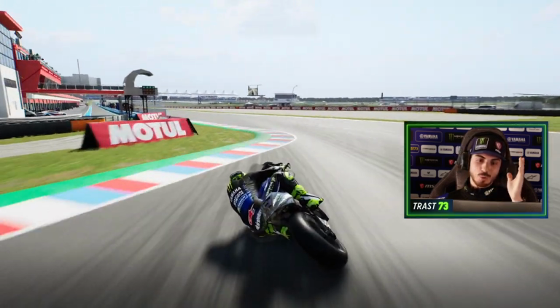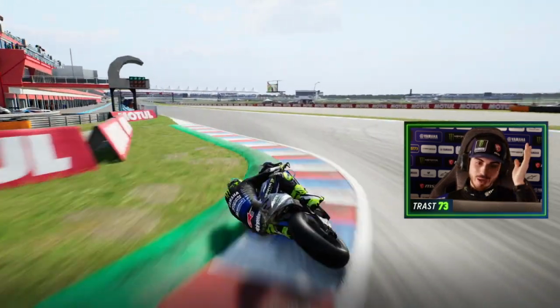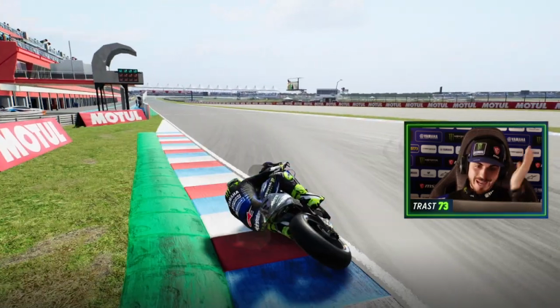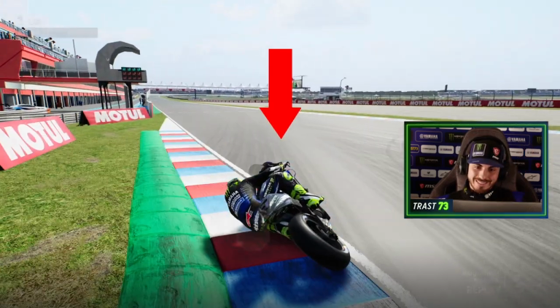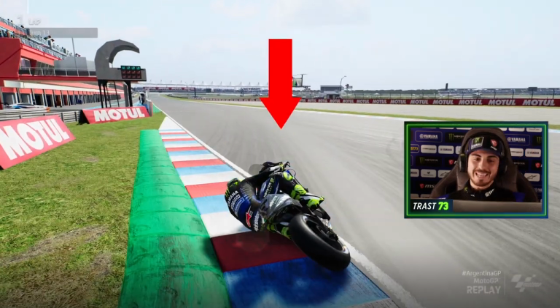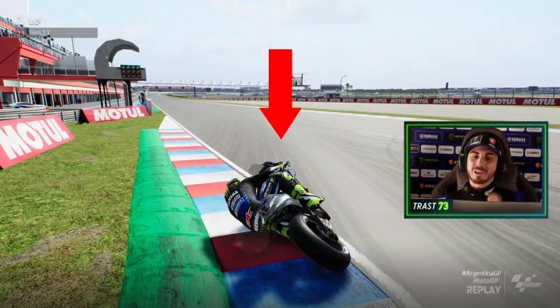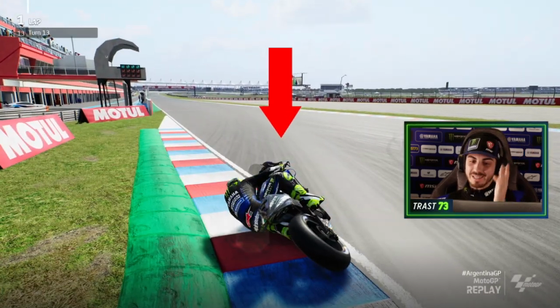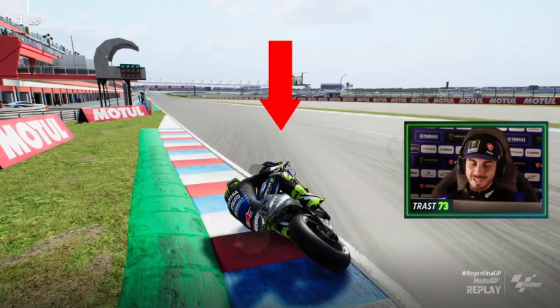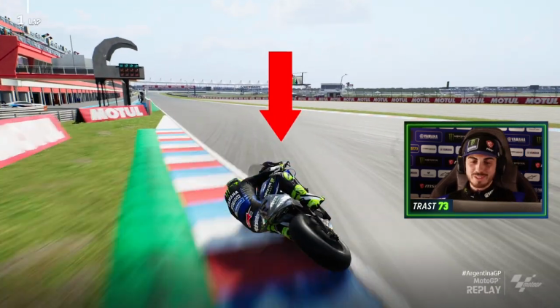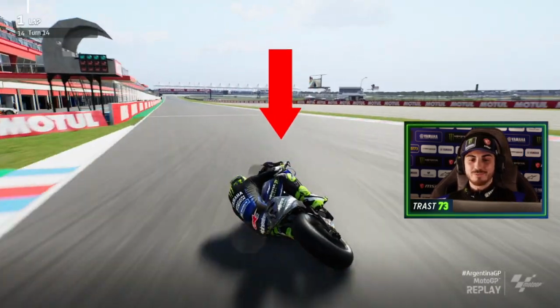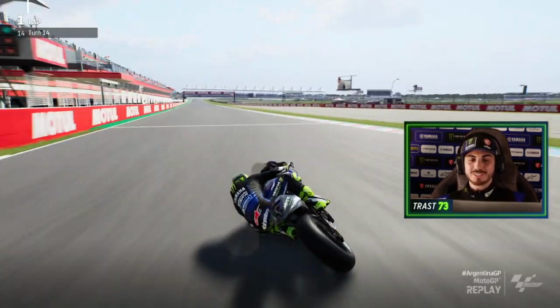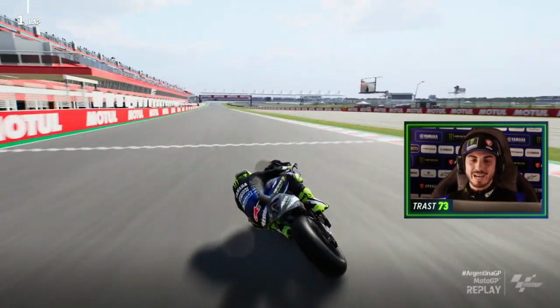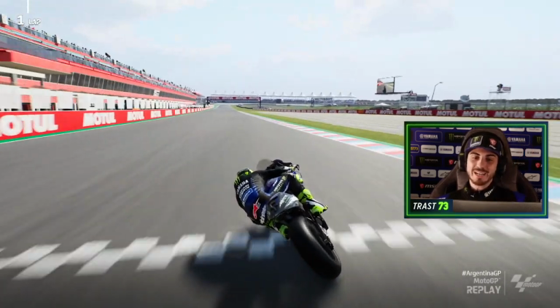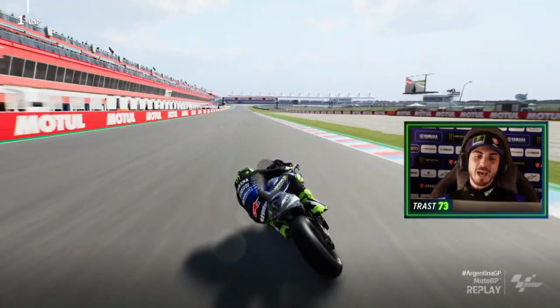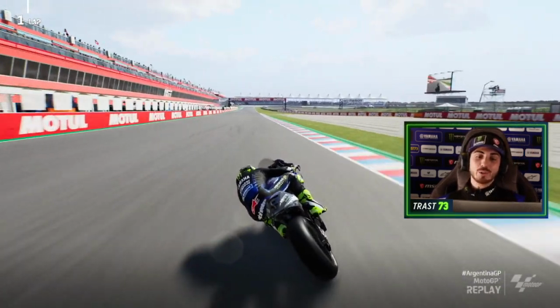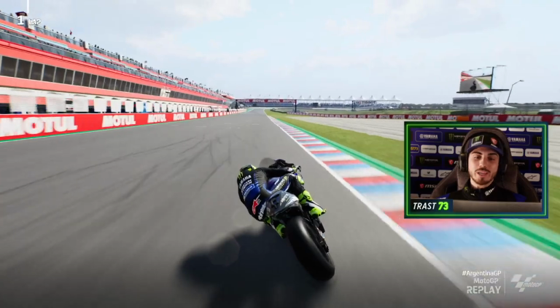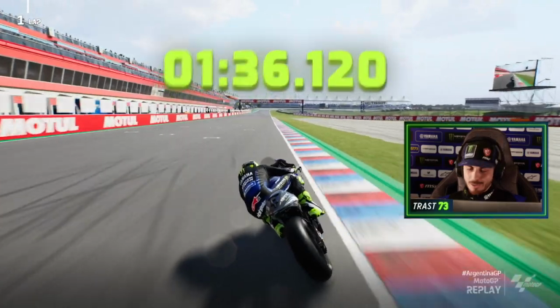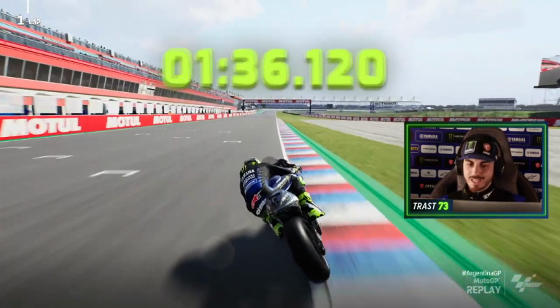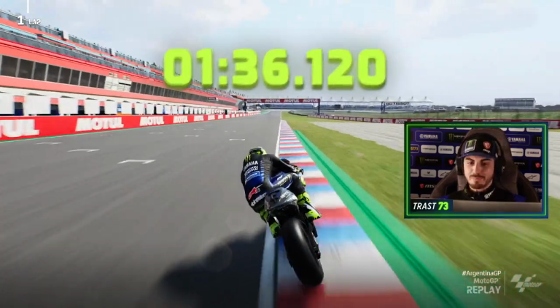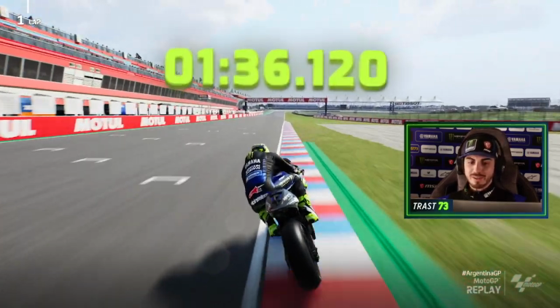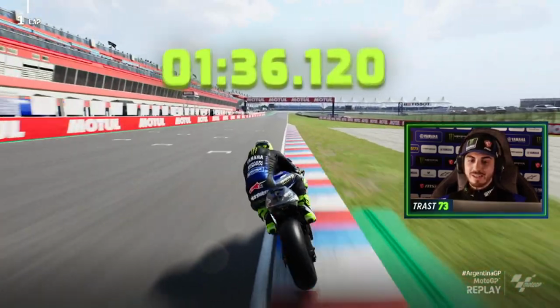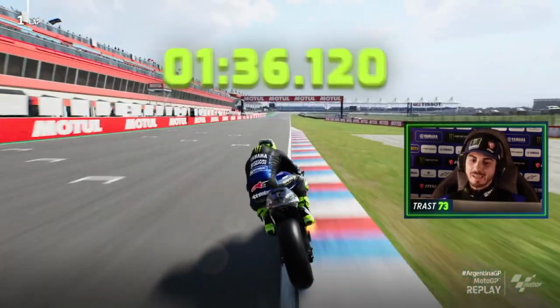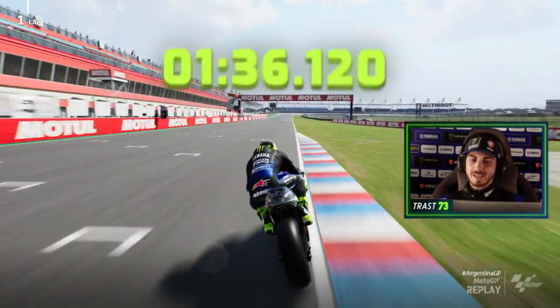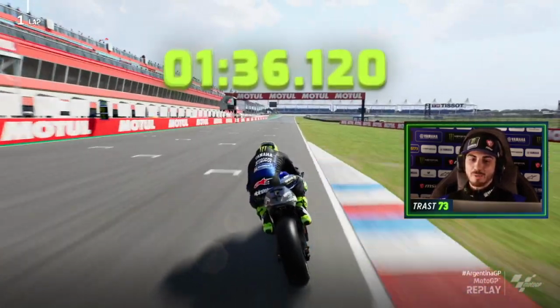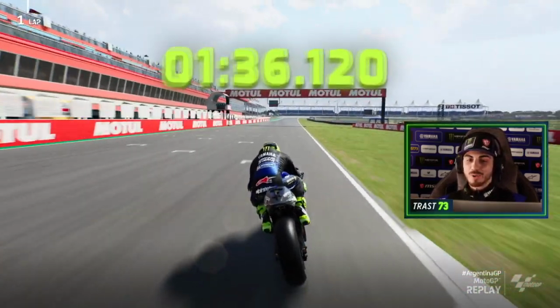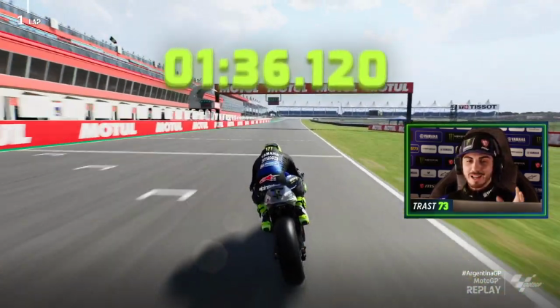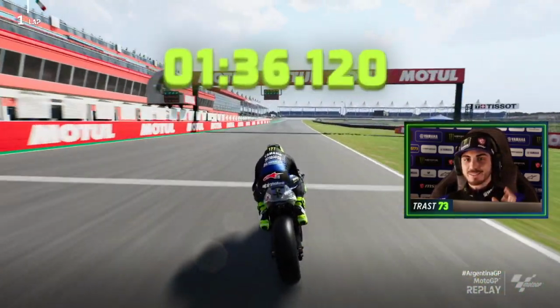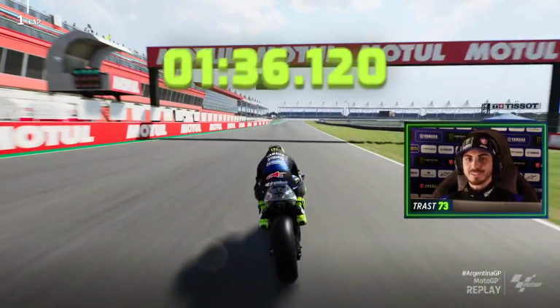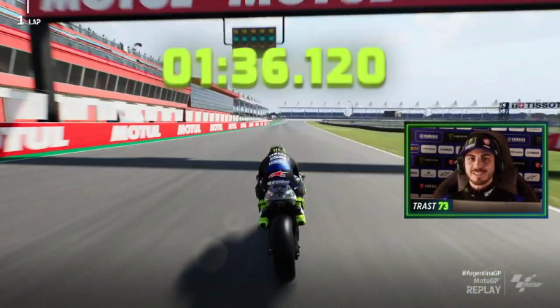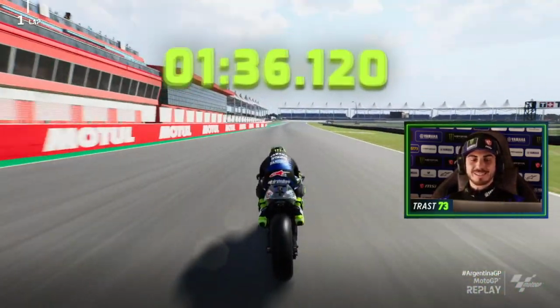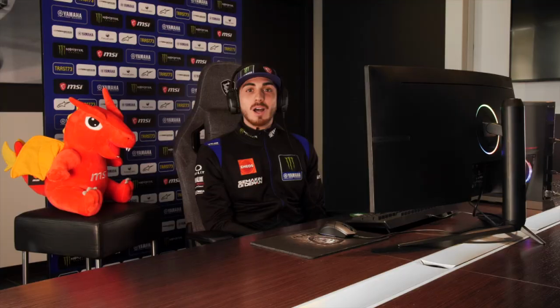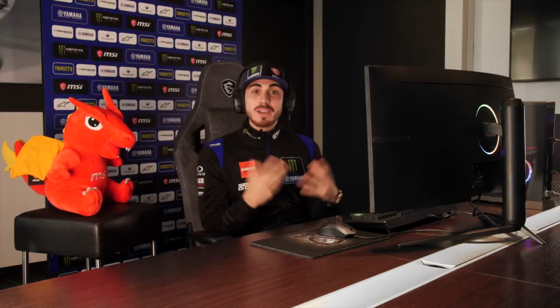Come back to the apex here, change direction. We have to cut the curb here with the front tire, and we close the lap in more or less 1:36.